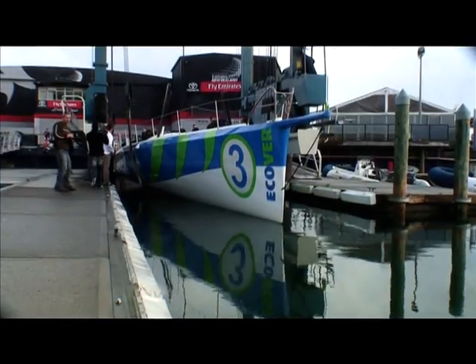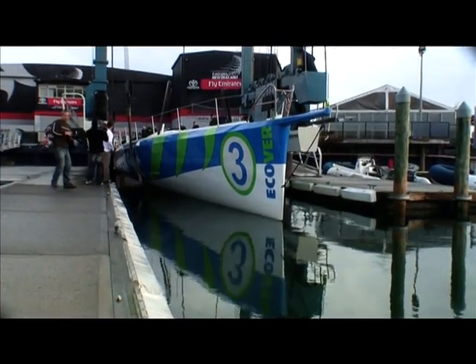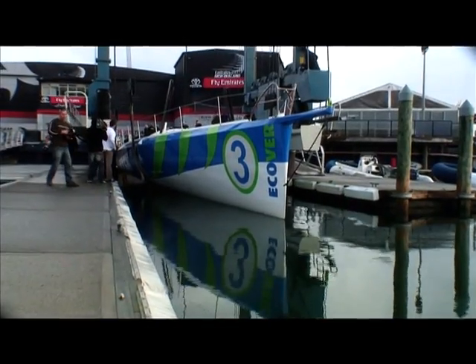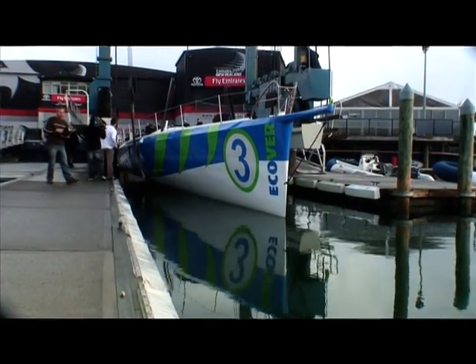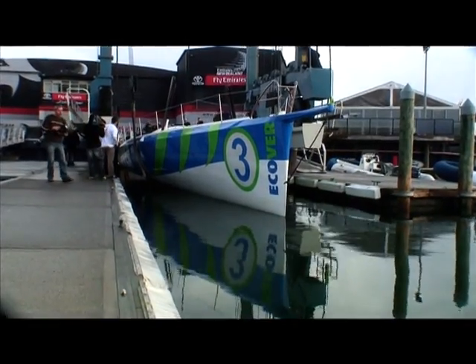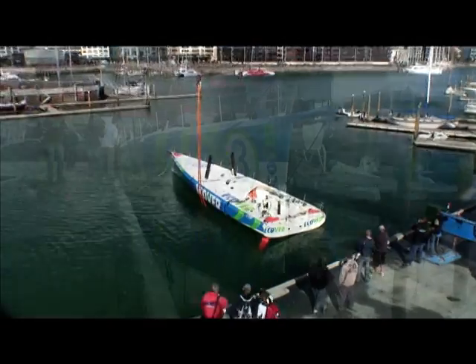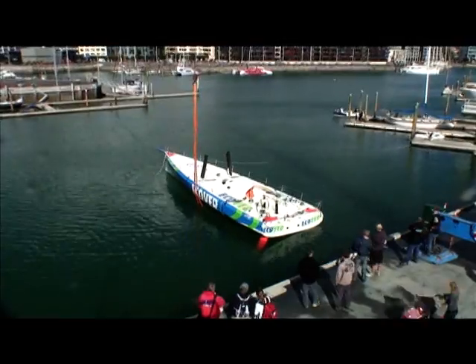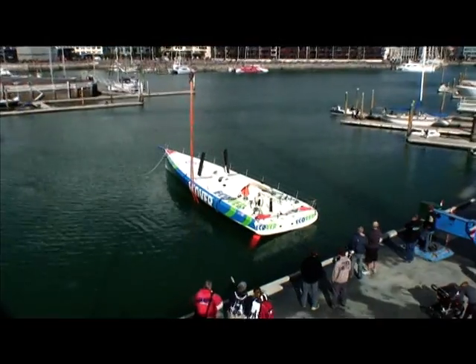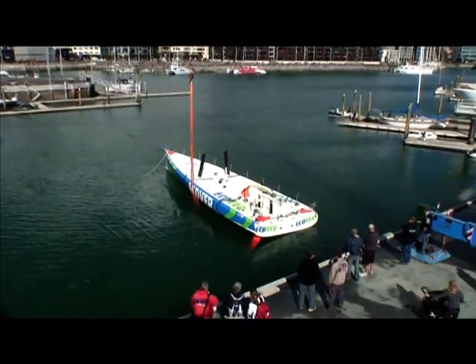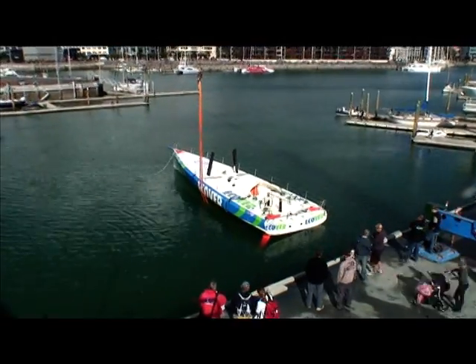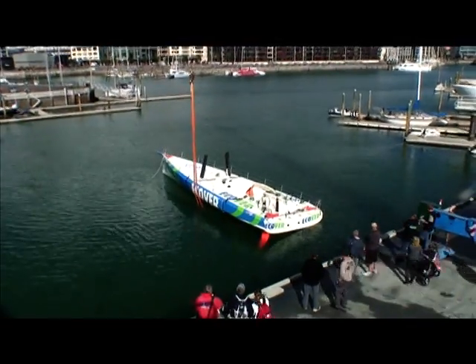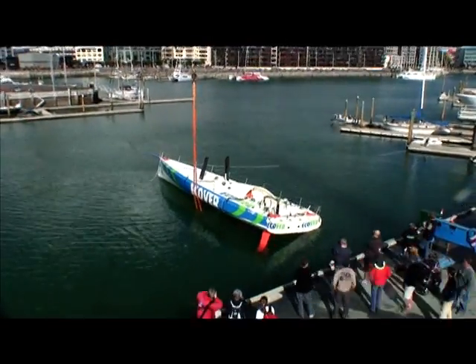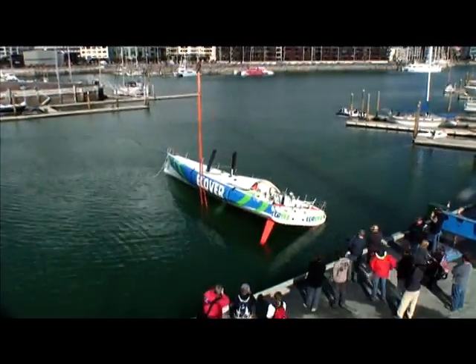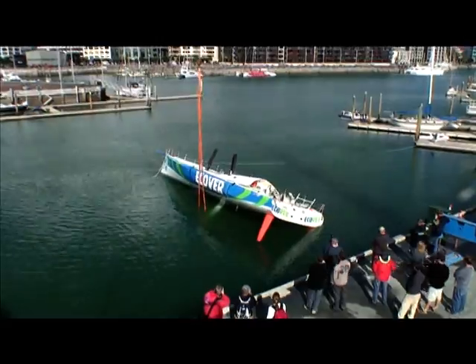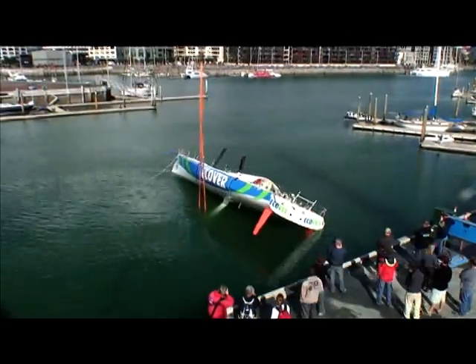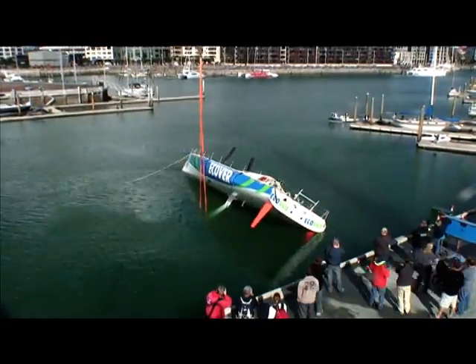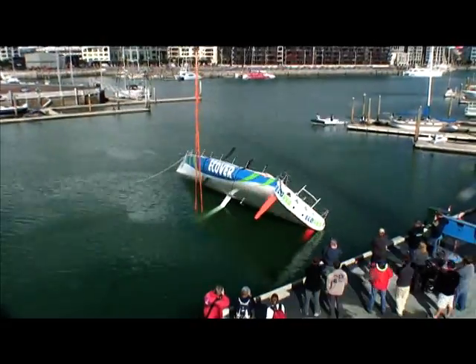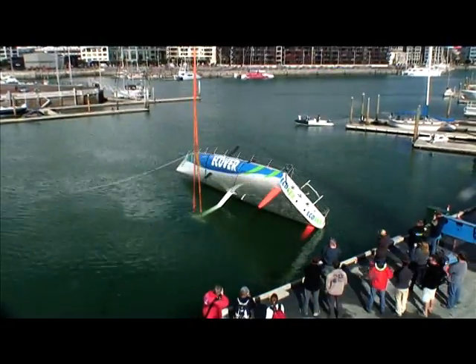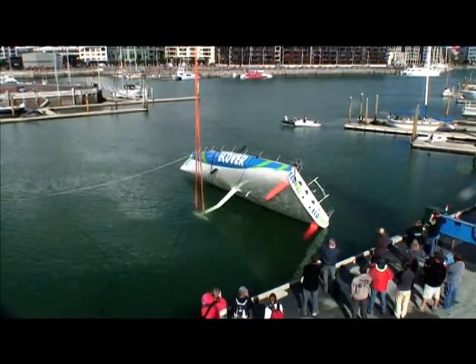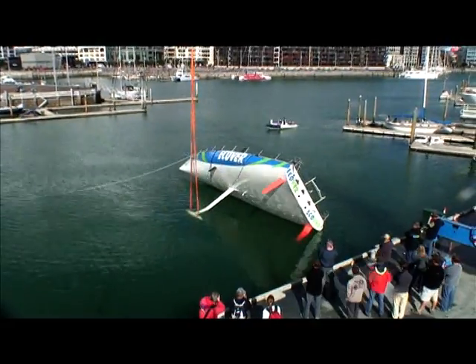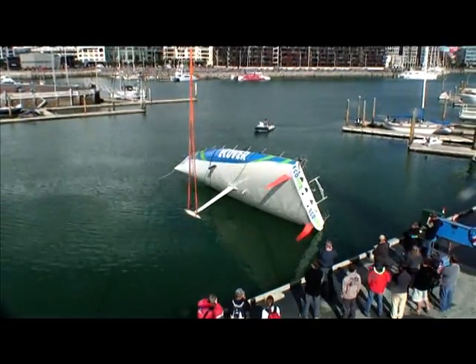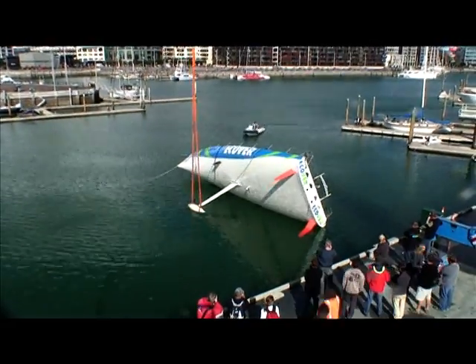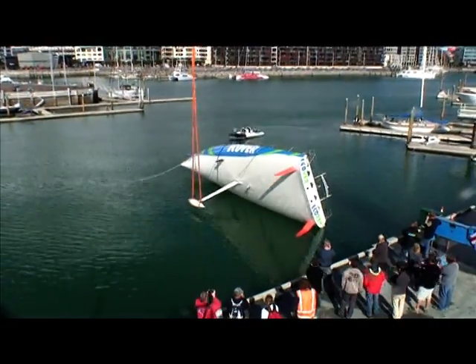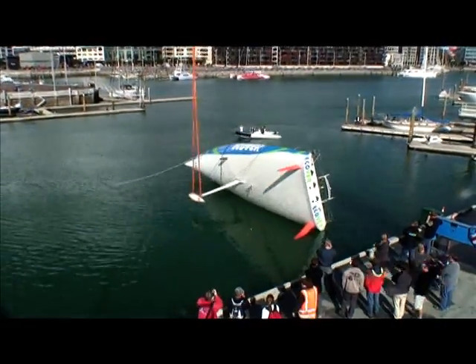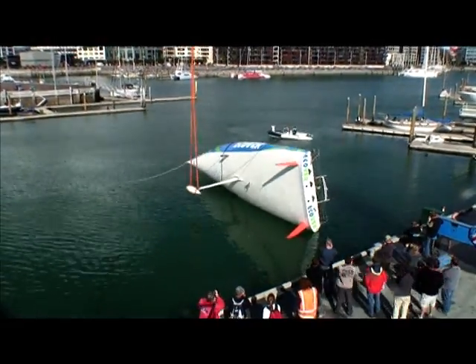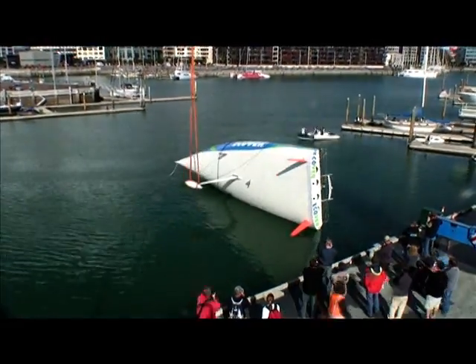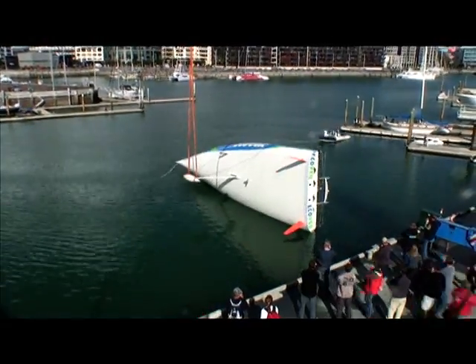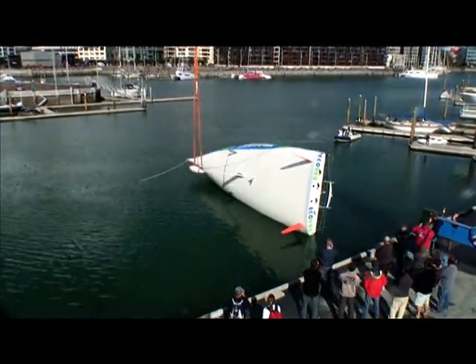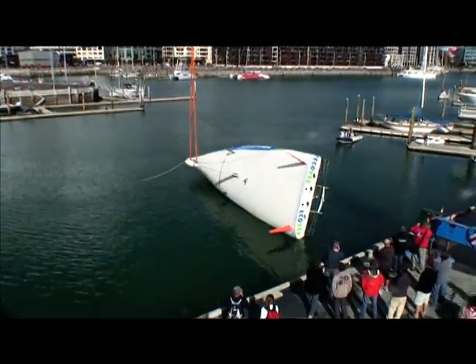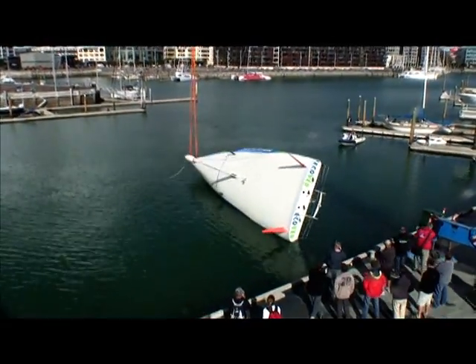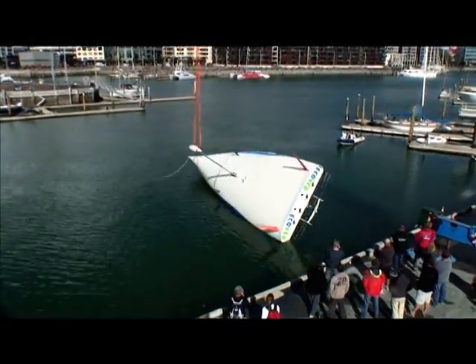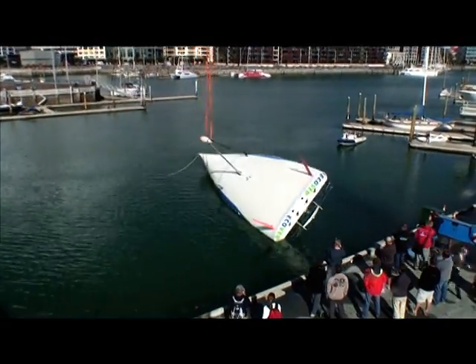It's fantastic to see the boat here in New Zealand completing a 180 test. The boat's brand new, out of a box.